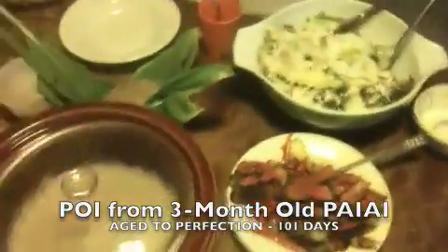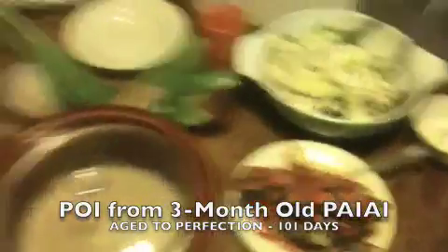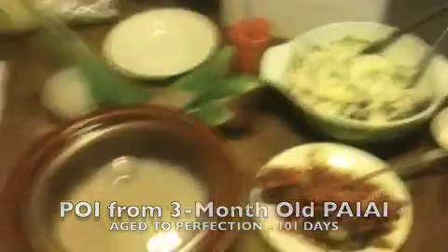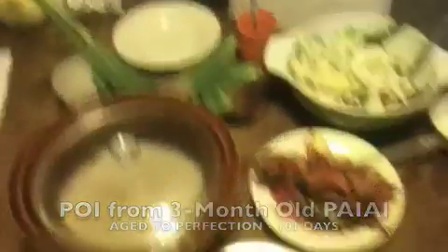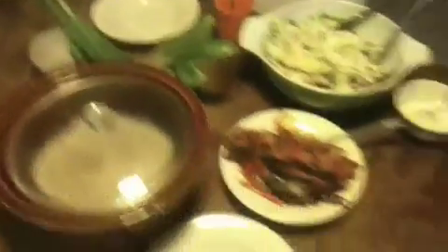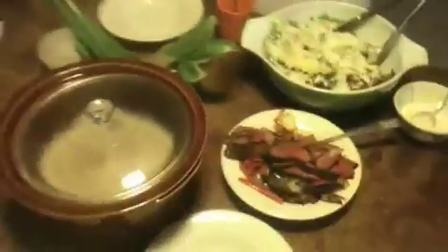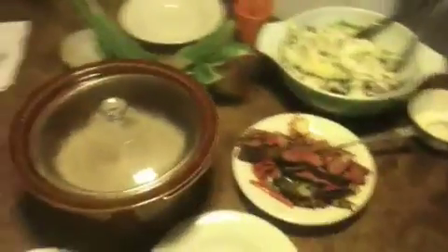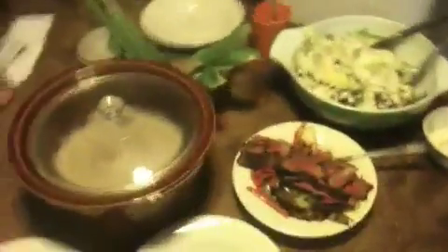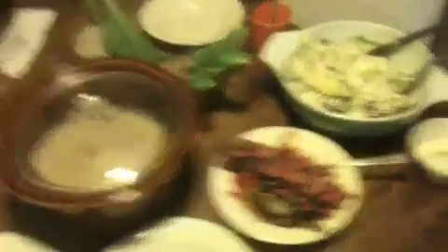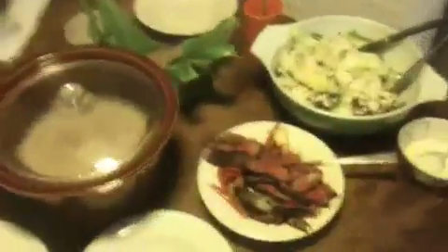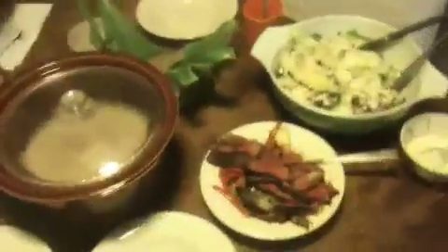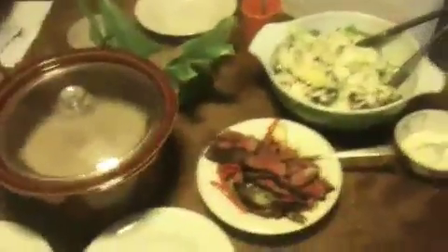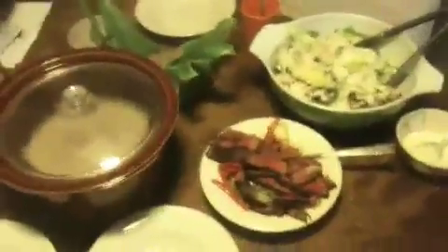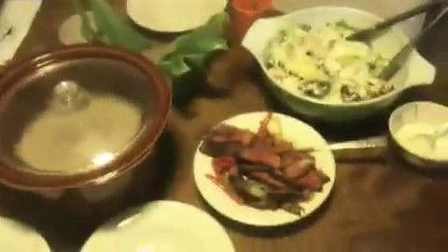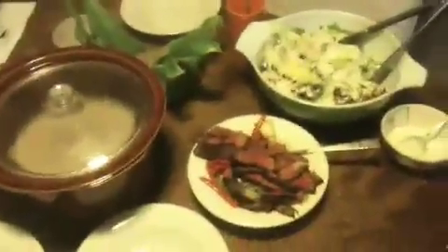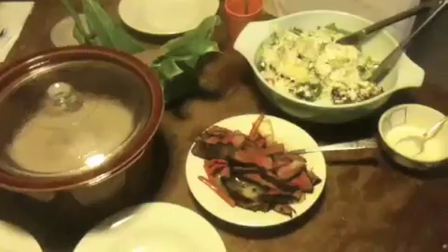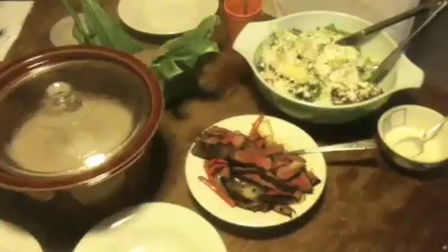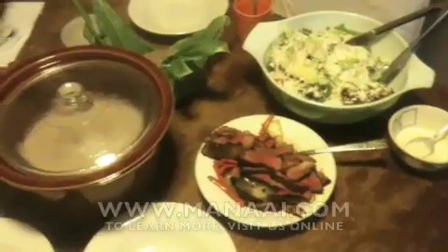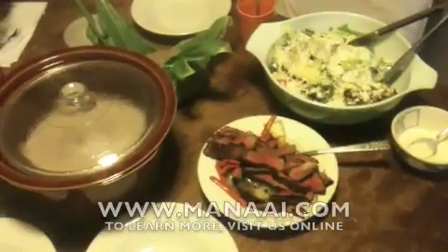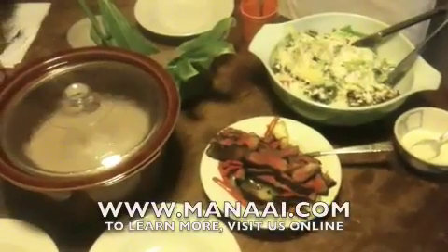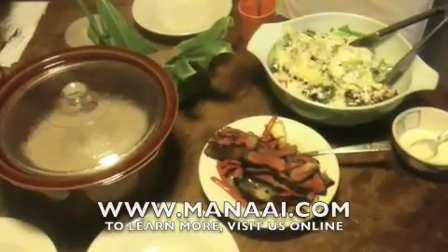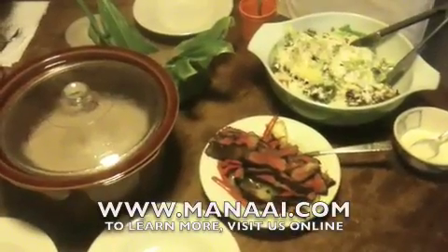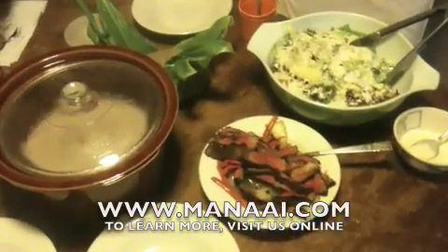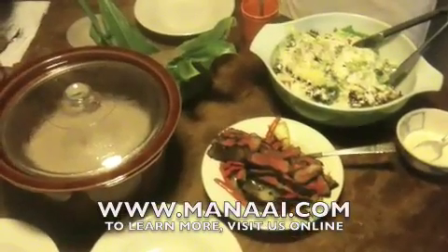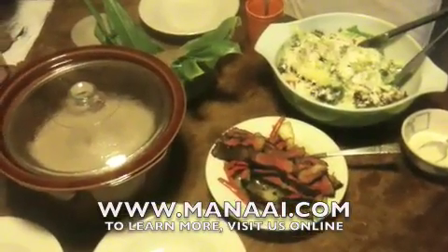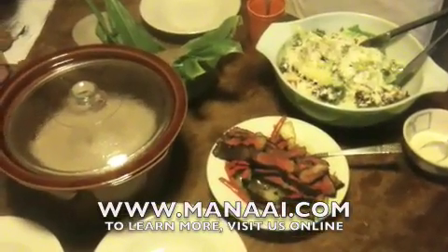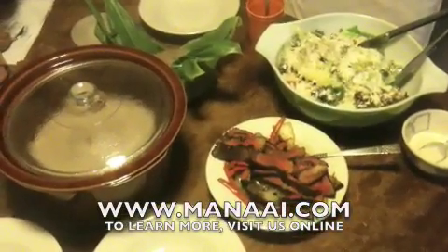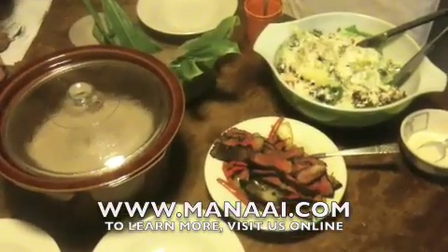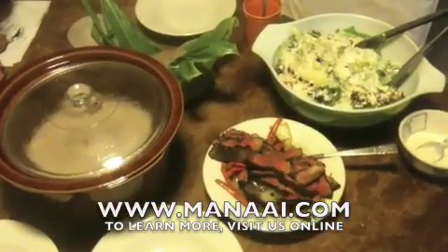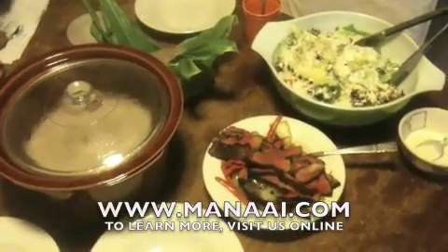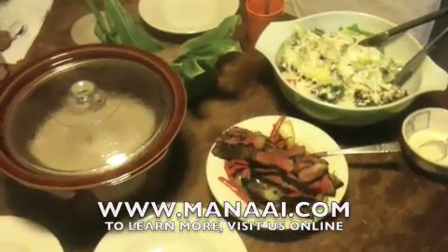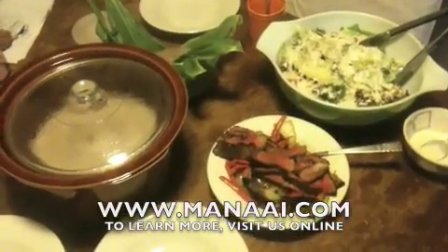Welcome to our Ohana dinner tonight. Thanks Joe for putting it together.